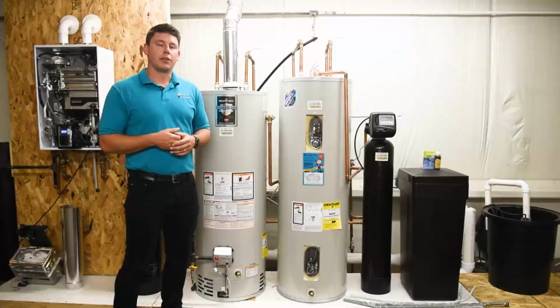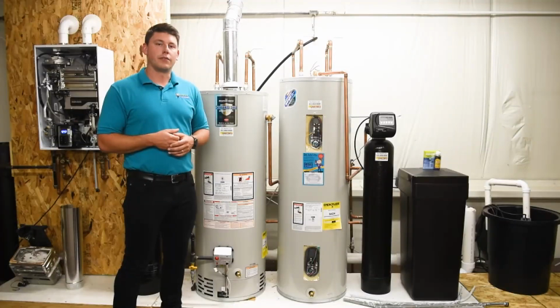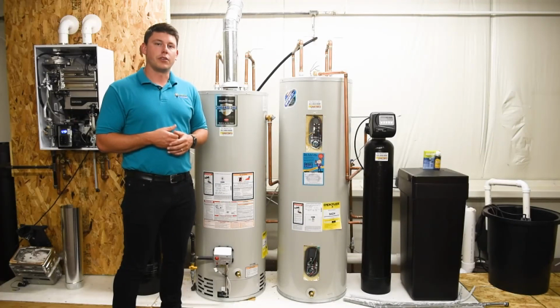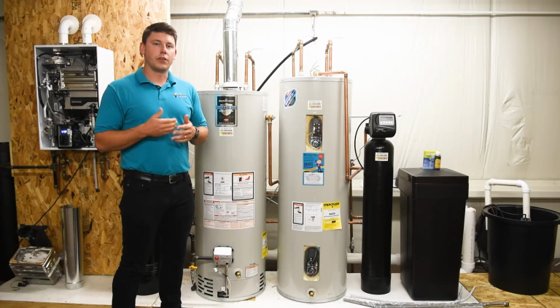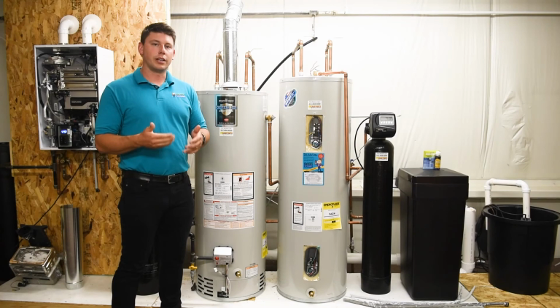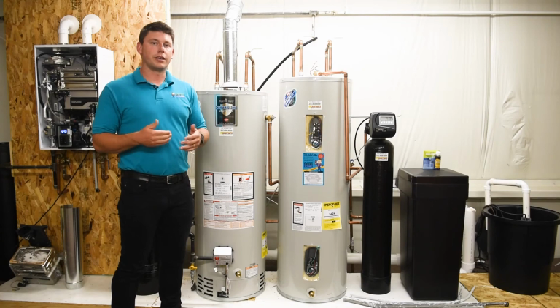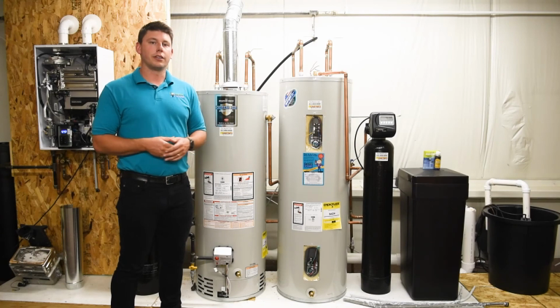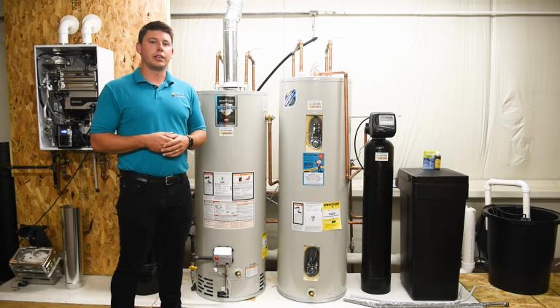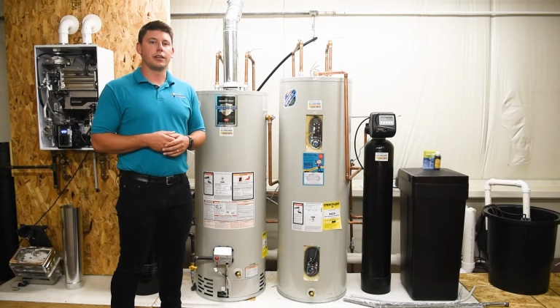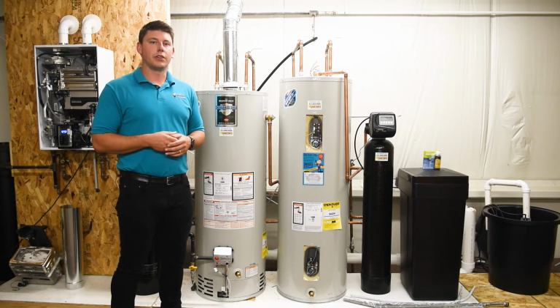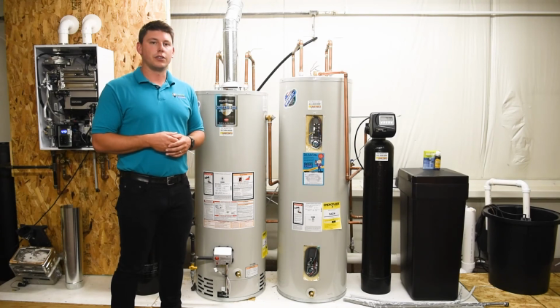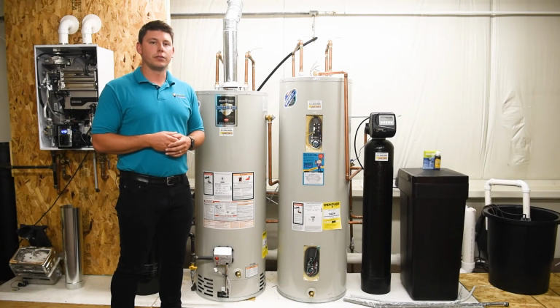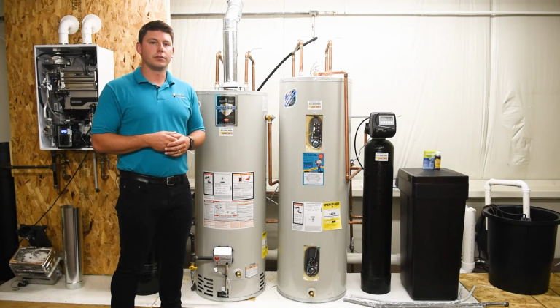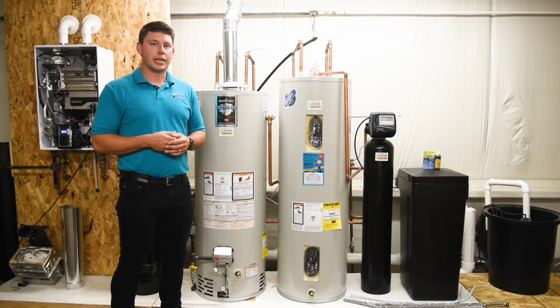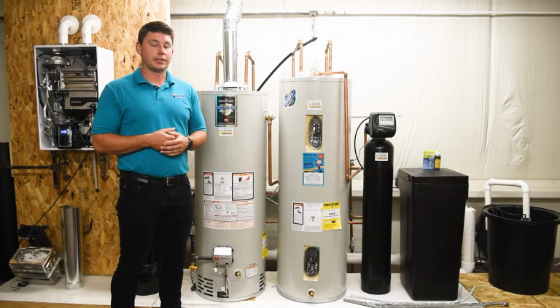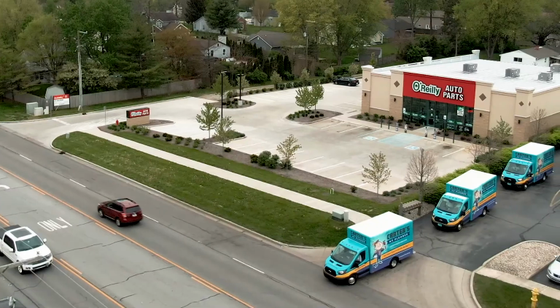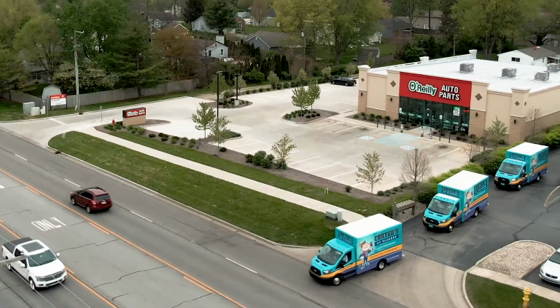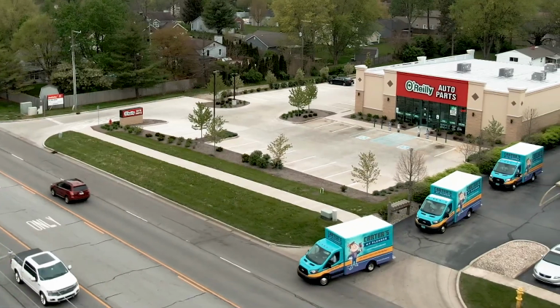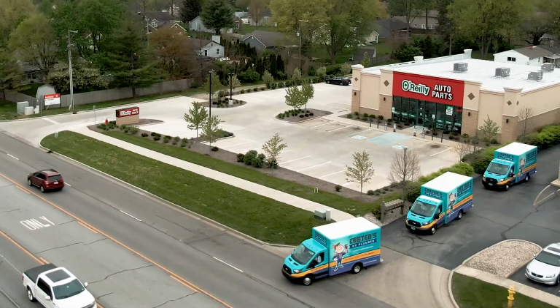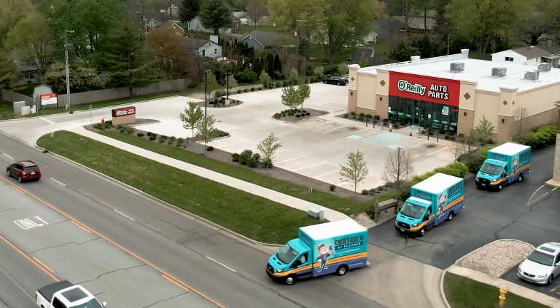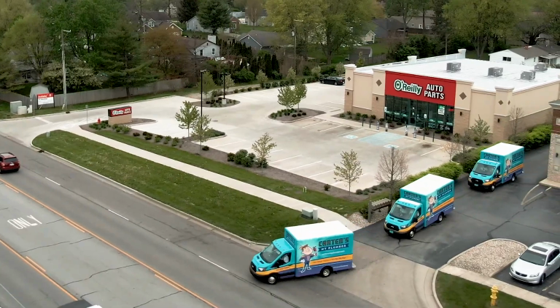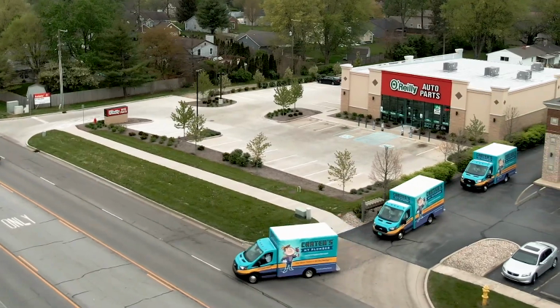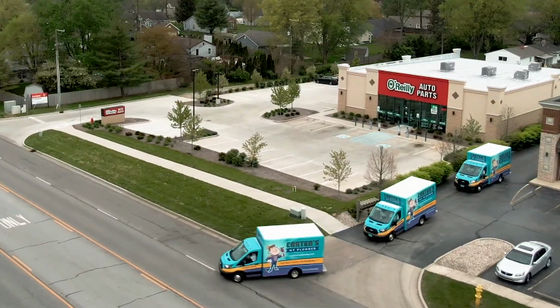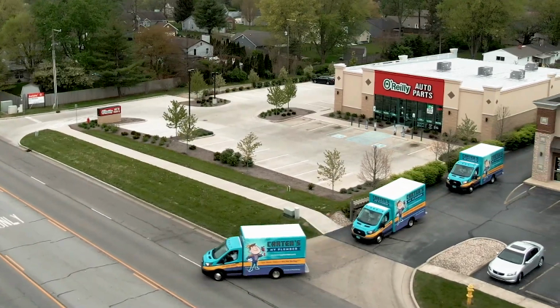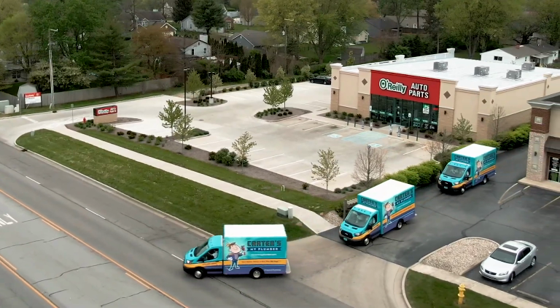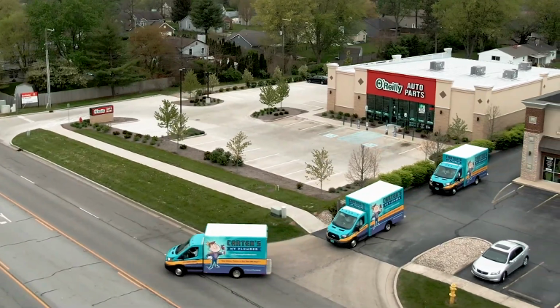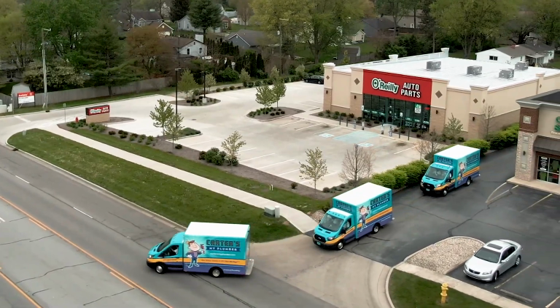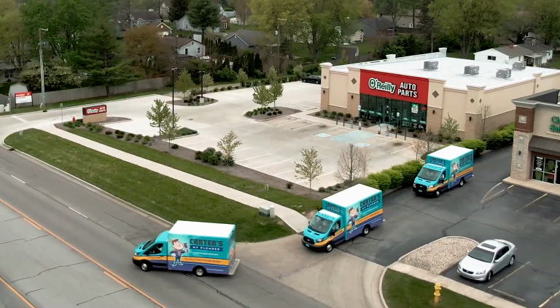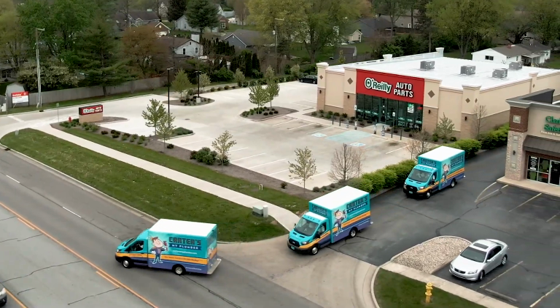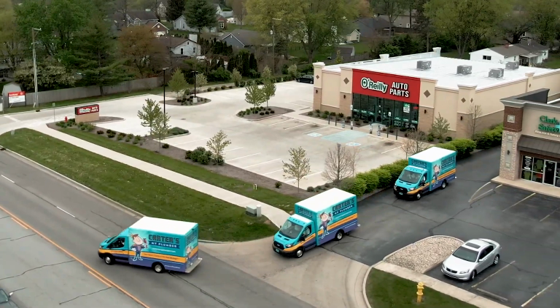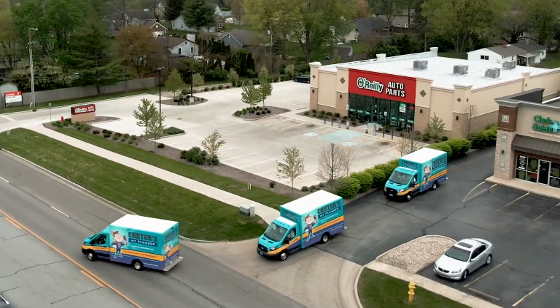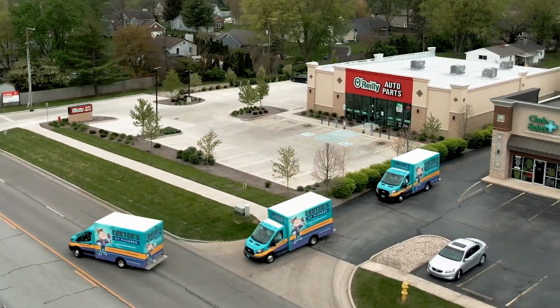If you feel like you're in need of a new tank type water heater, schedule us today for your free estimate.